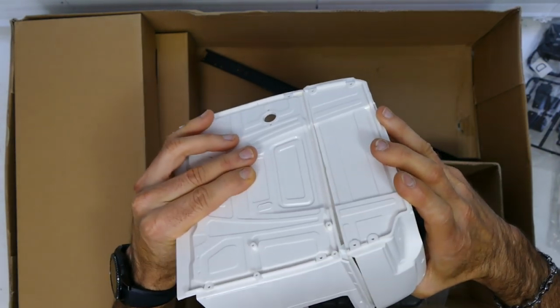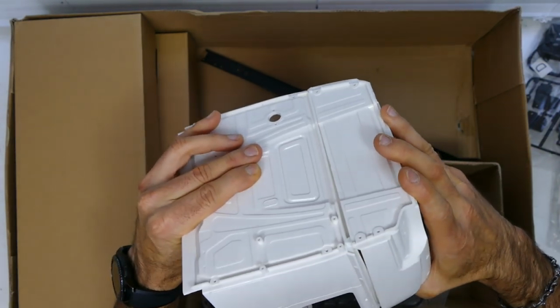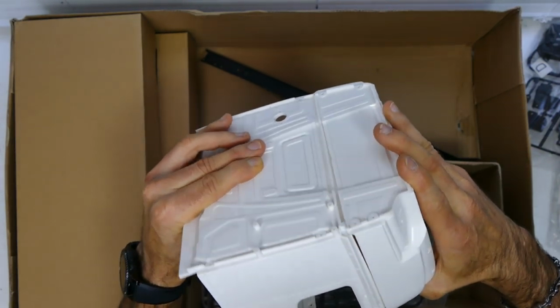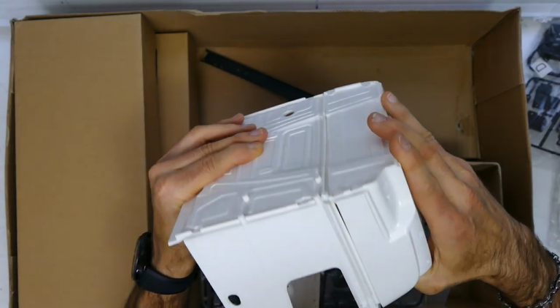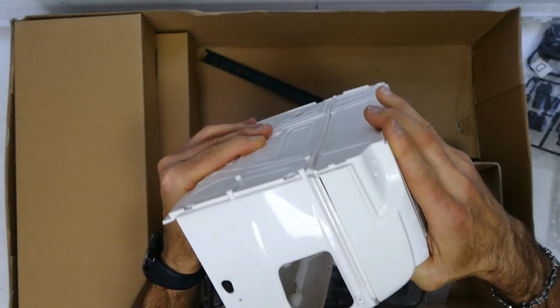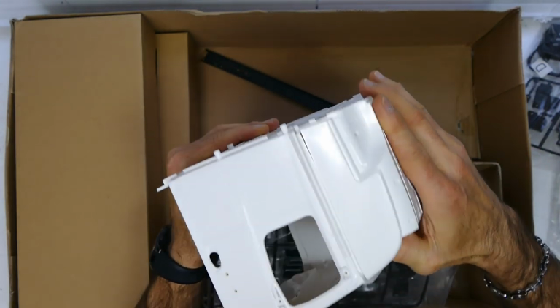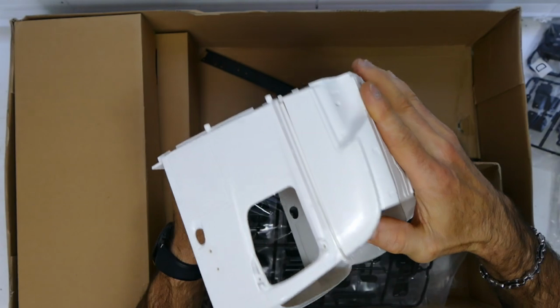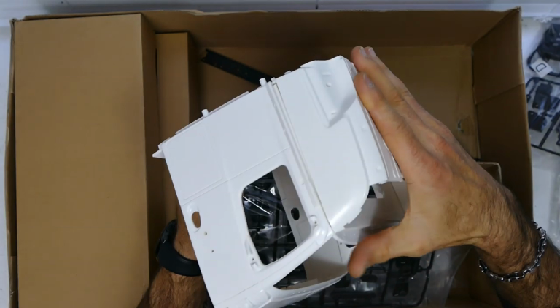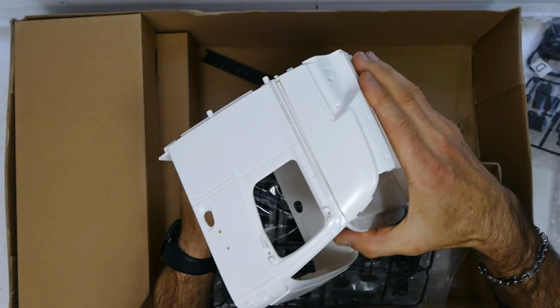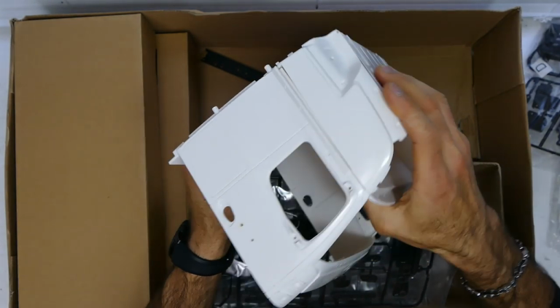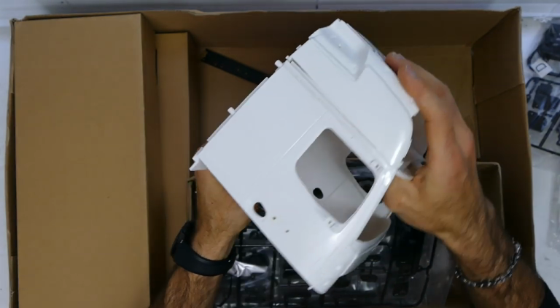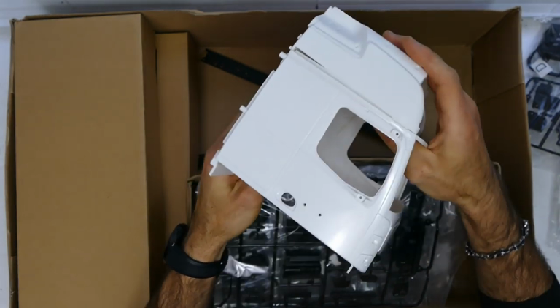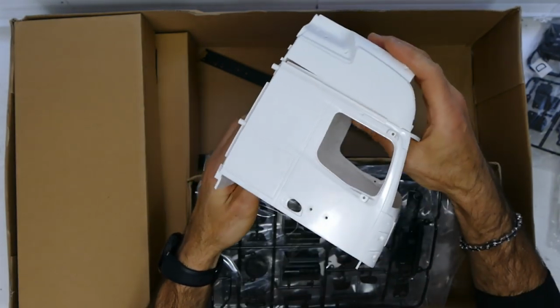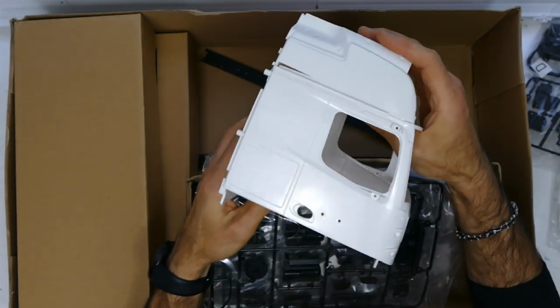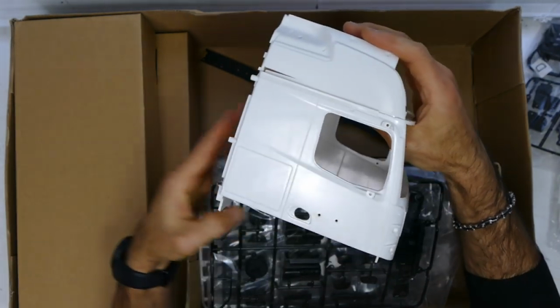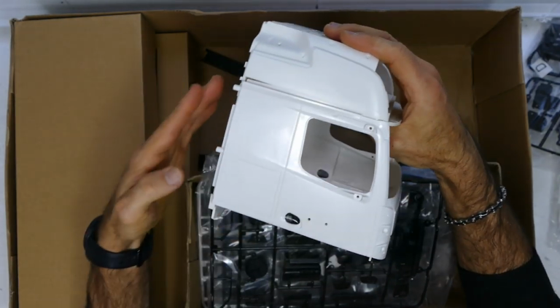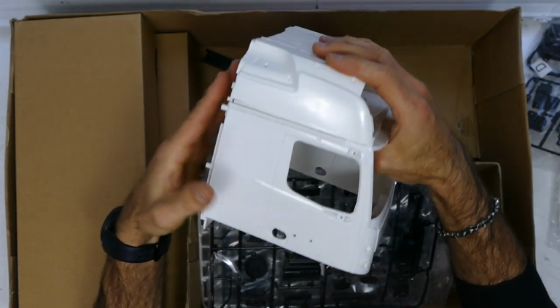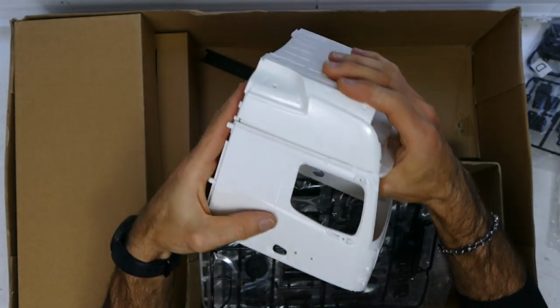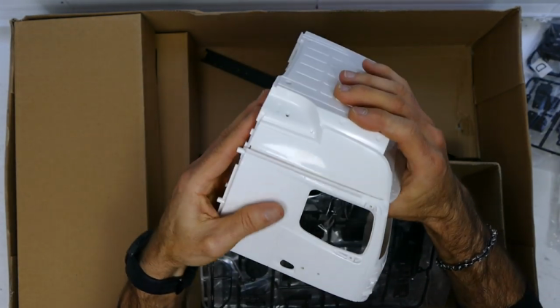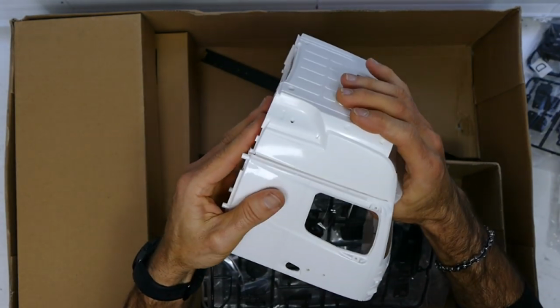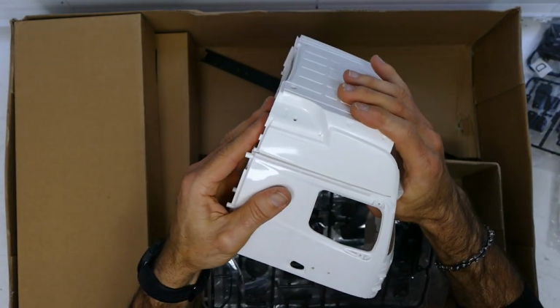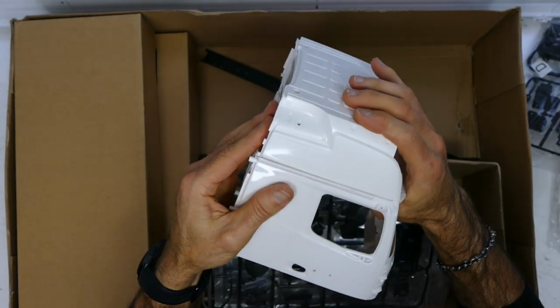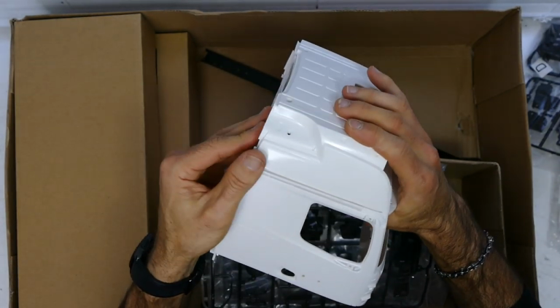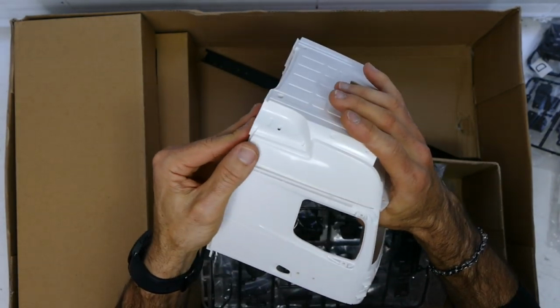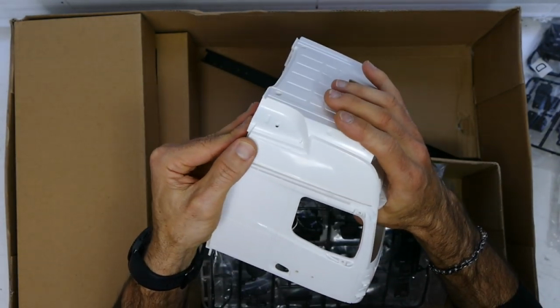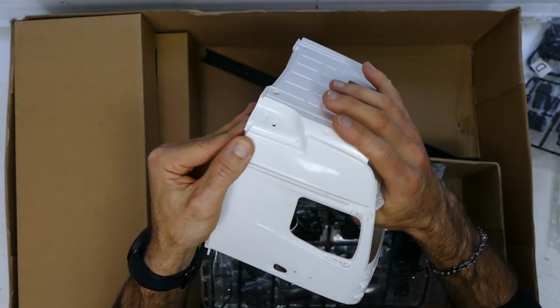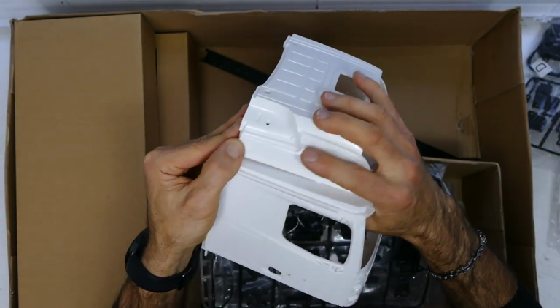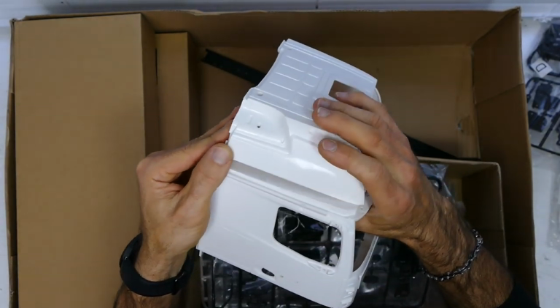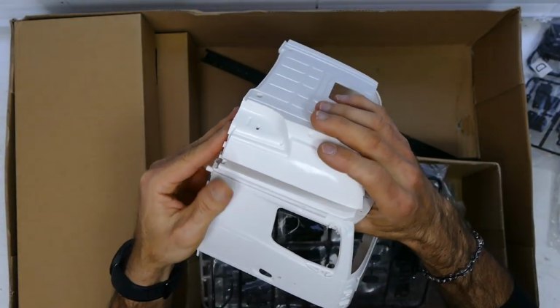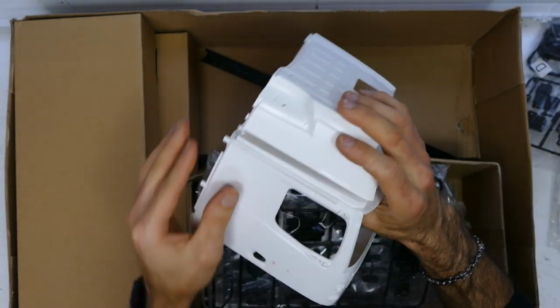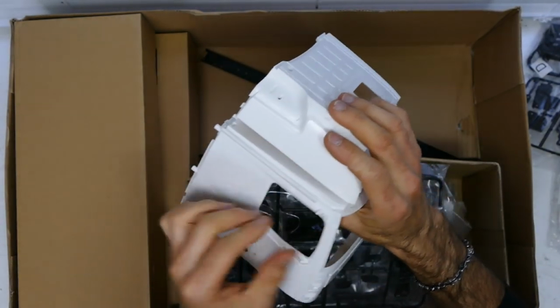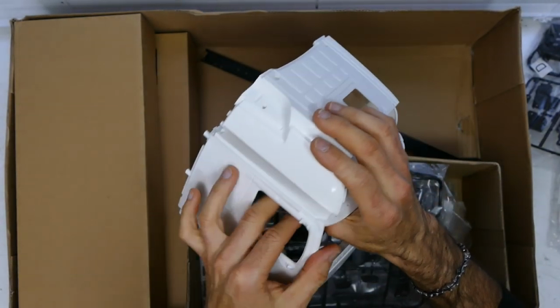First impressions are nice, I like it. I prefer the Borno style trucks over these flat ones, but it is what it is.